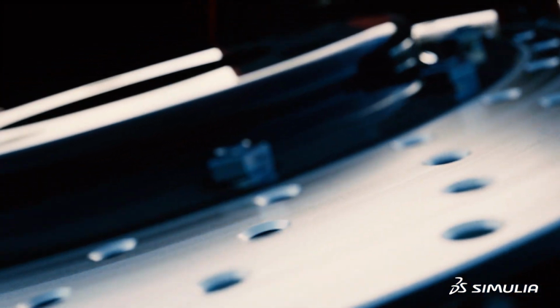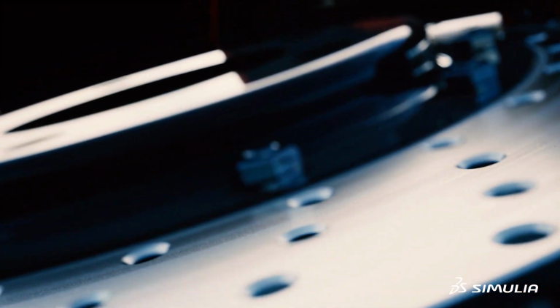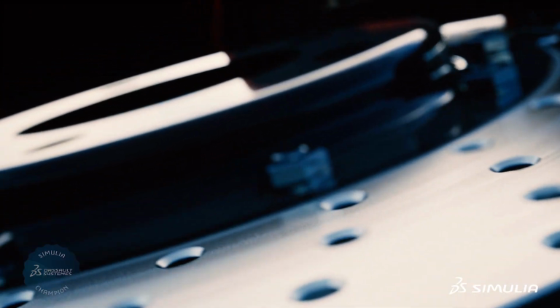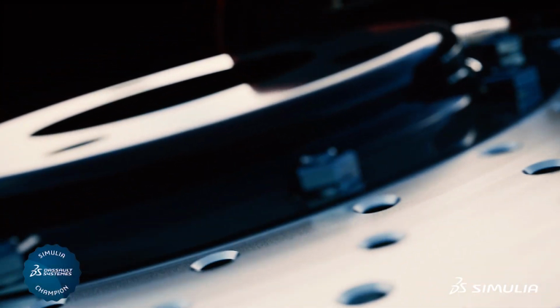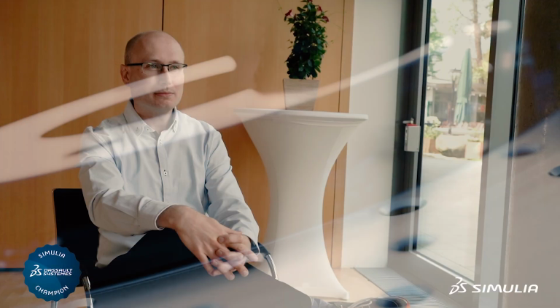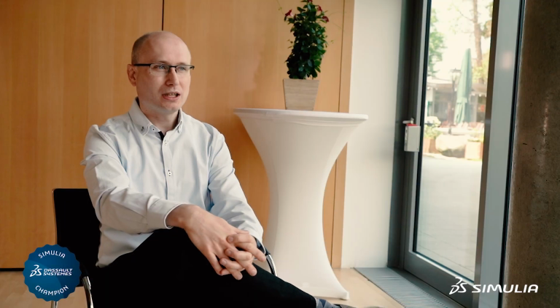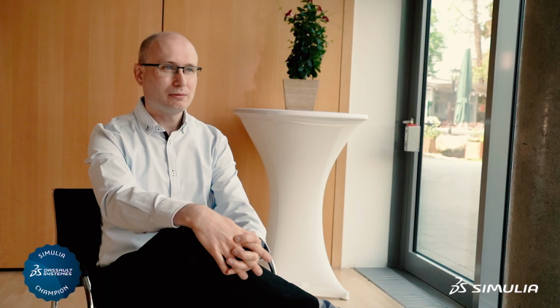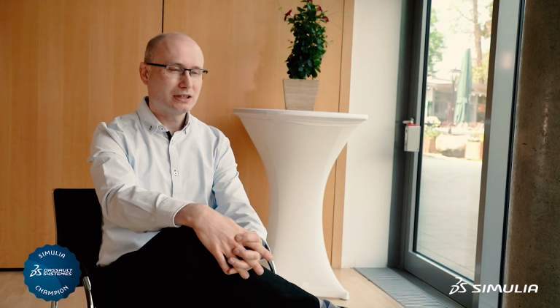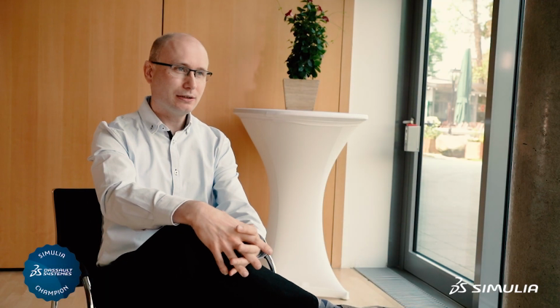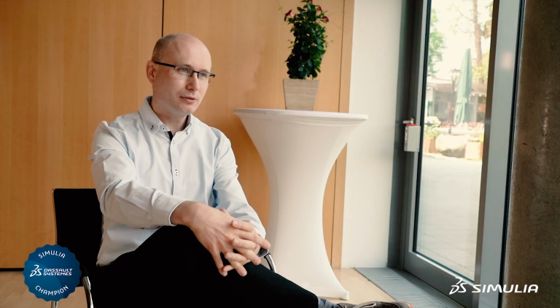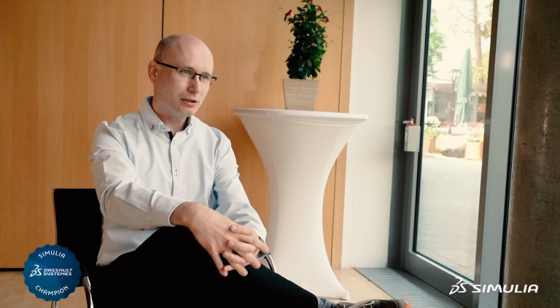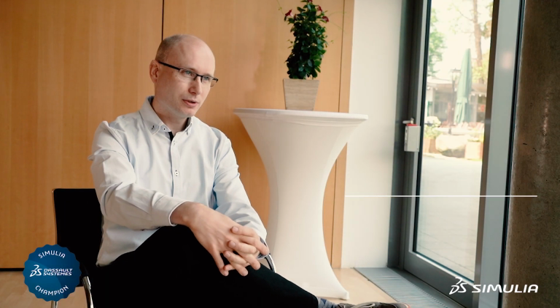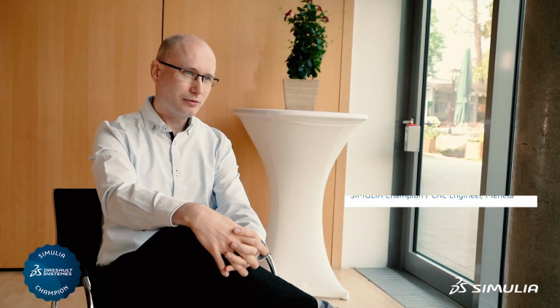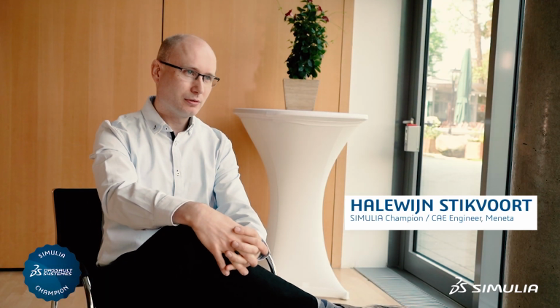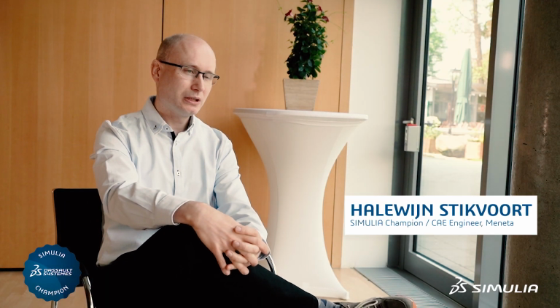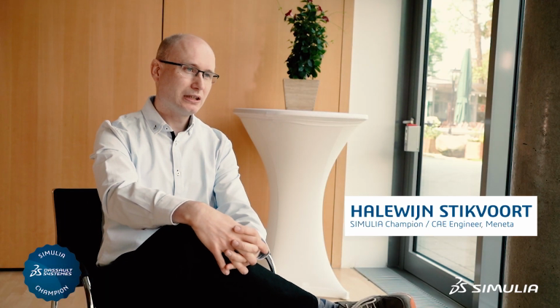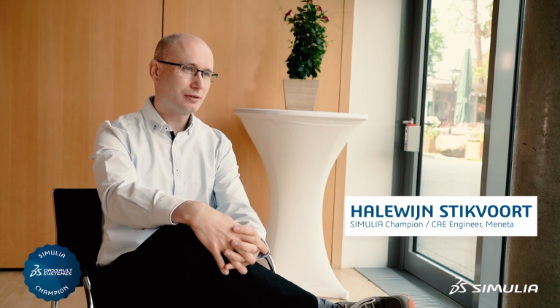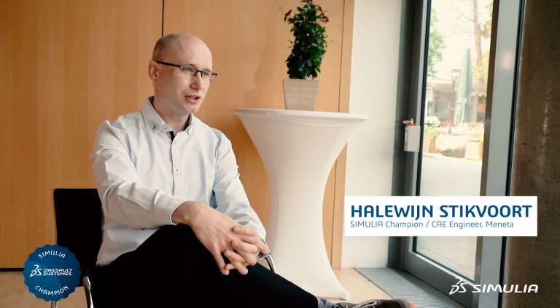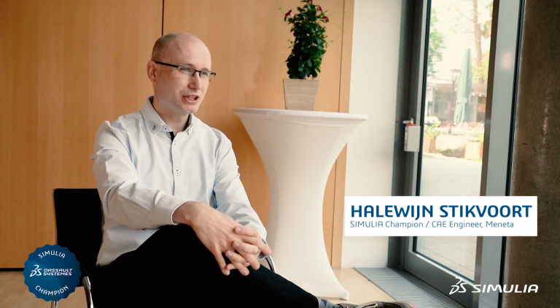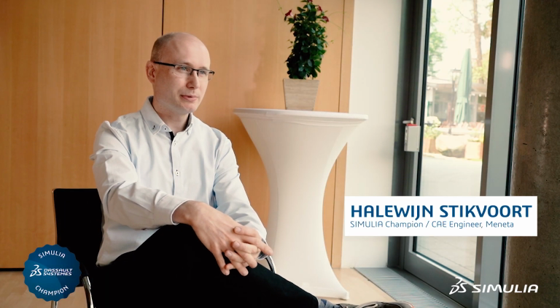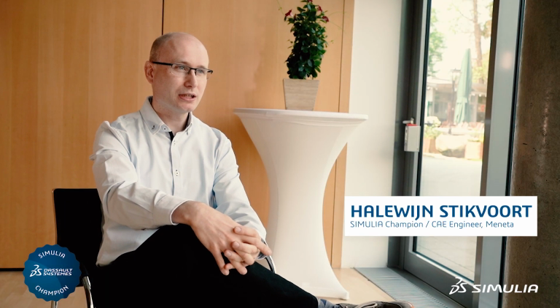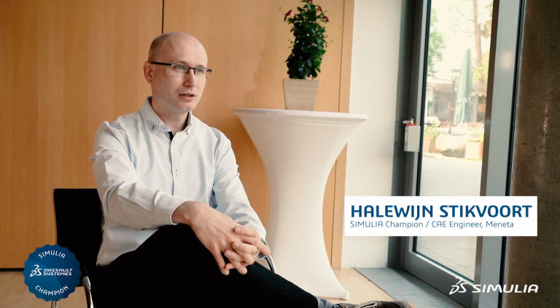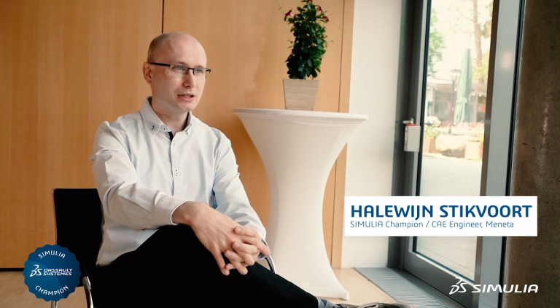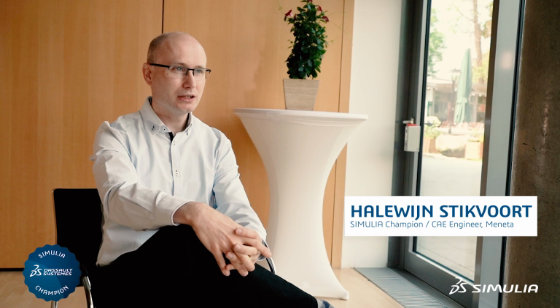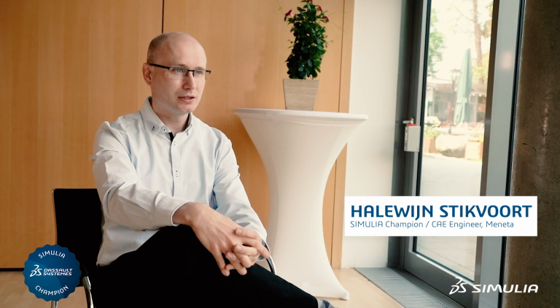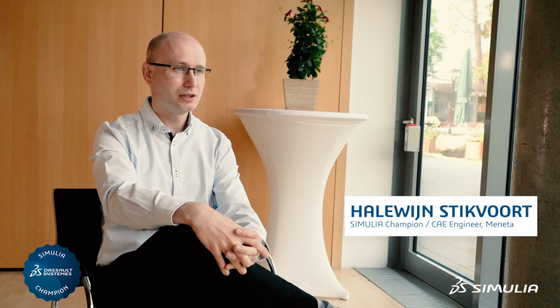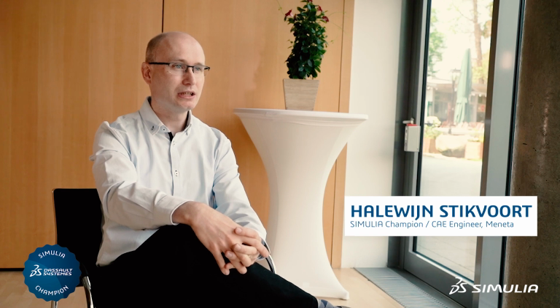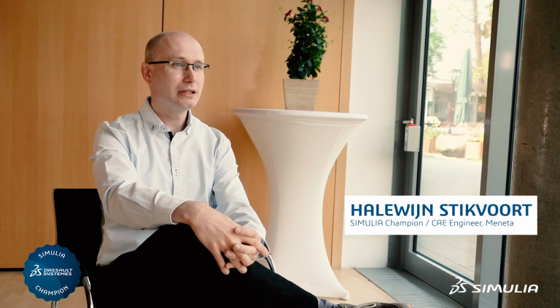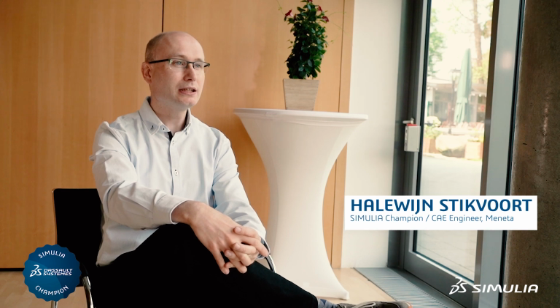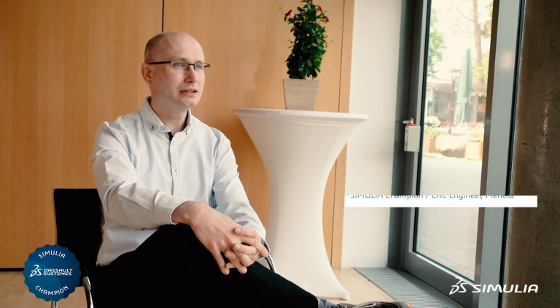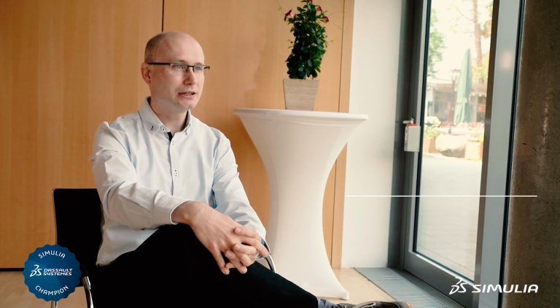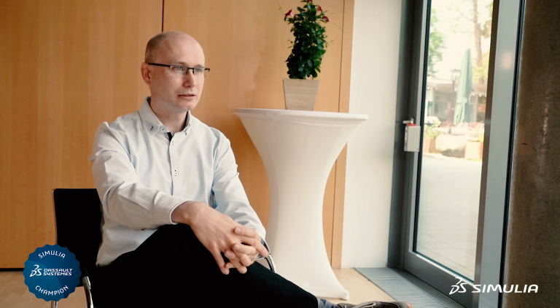My name is Halewijn Stickvoort. I work for Manita Advanced Shims Technology as a CE engineer.